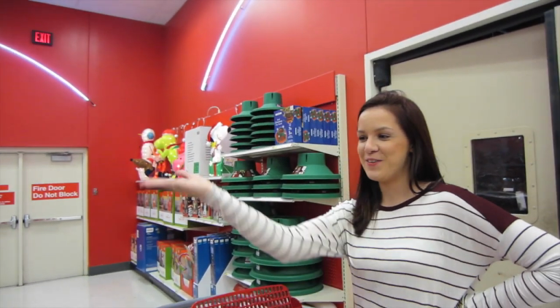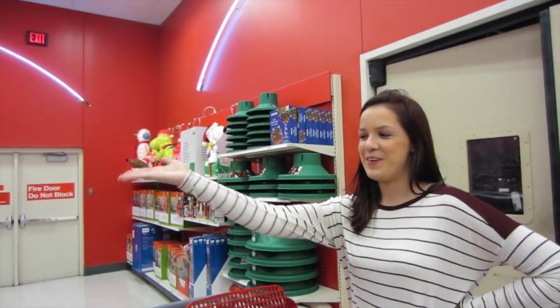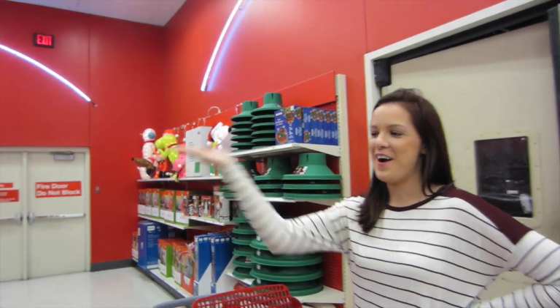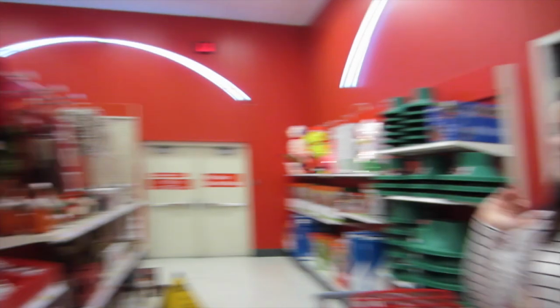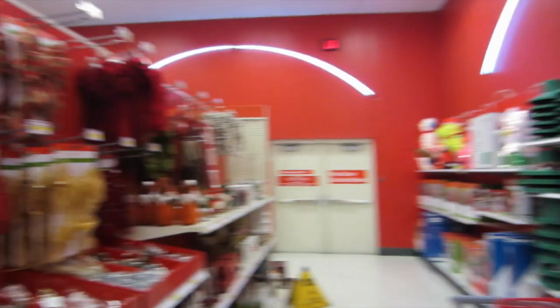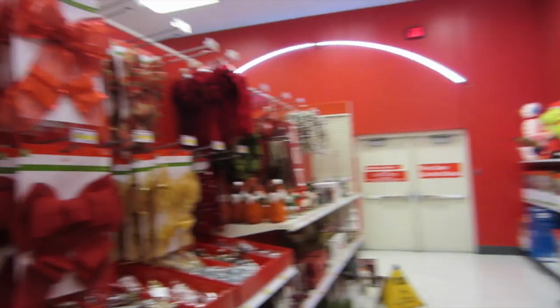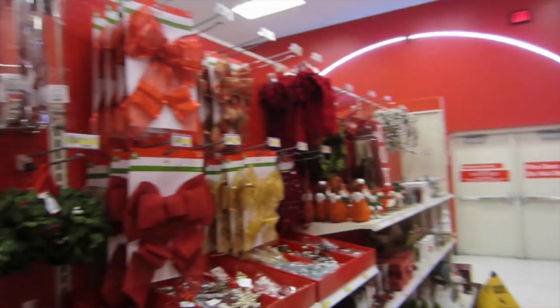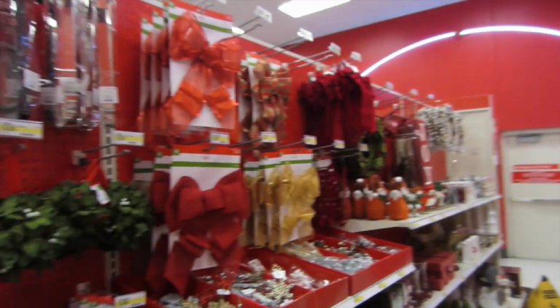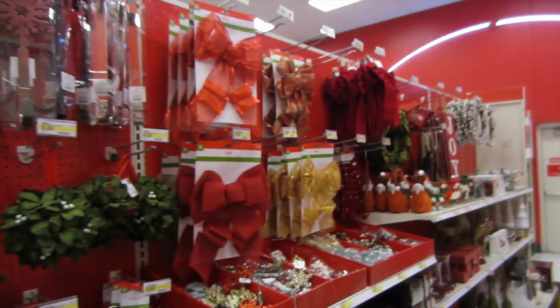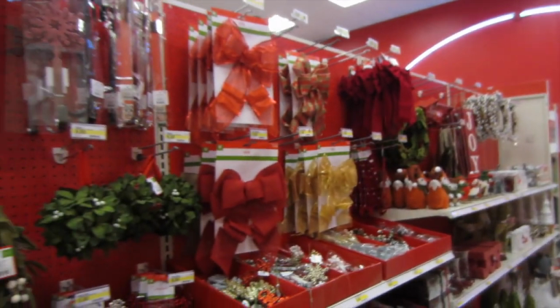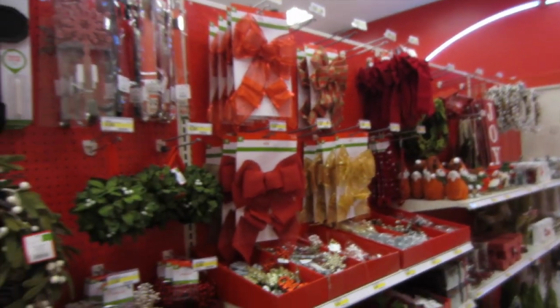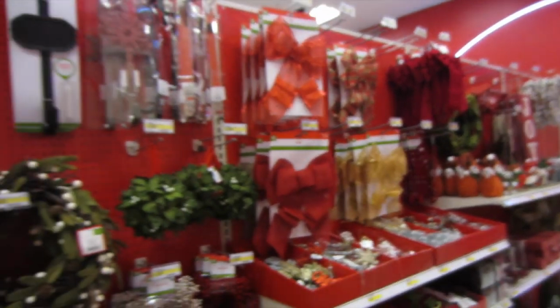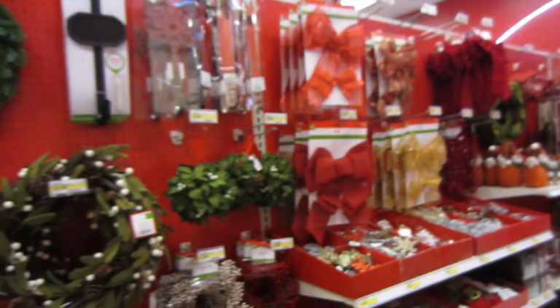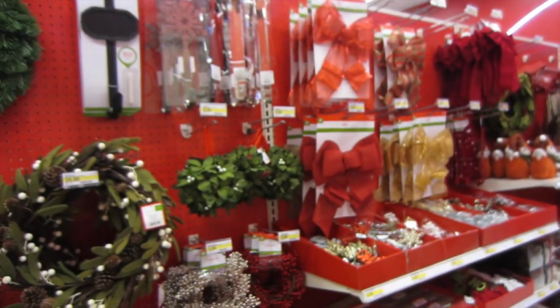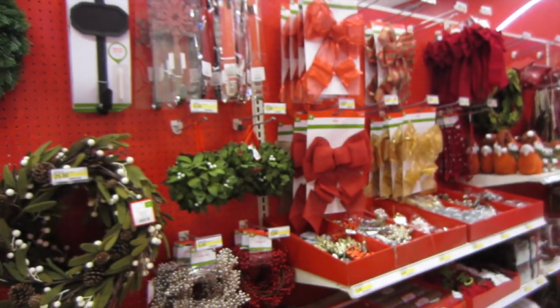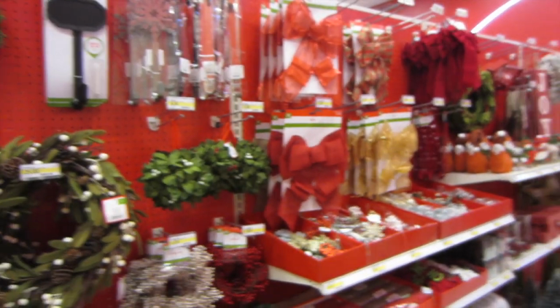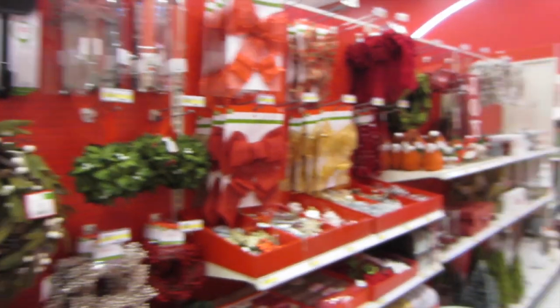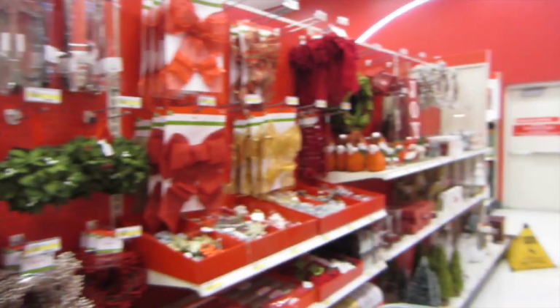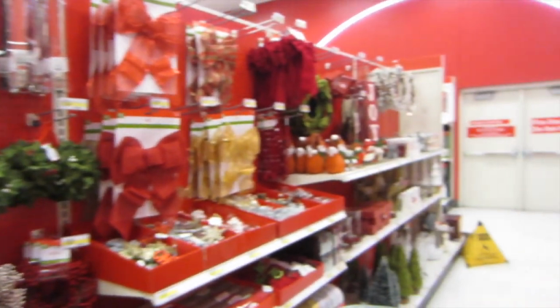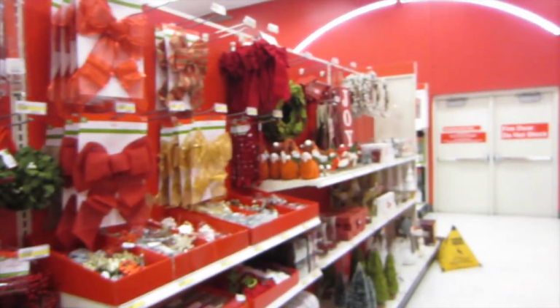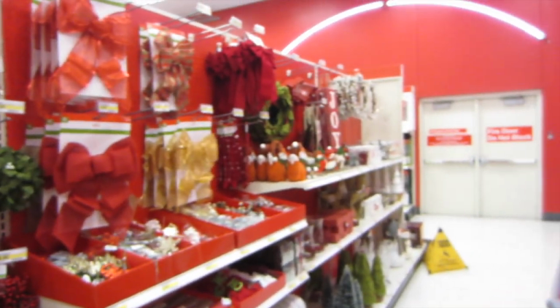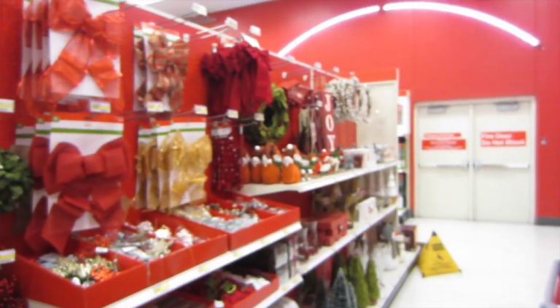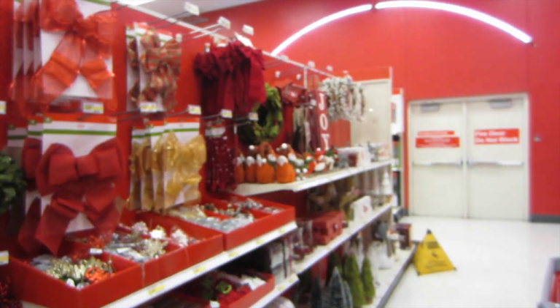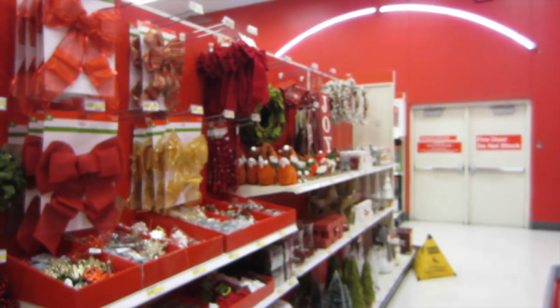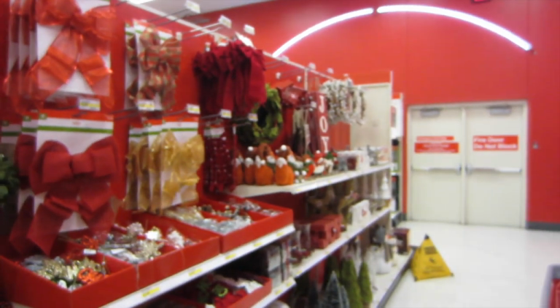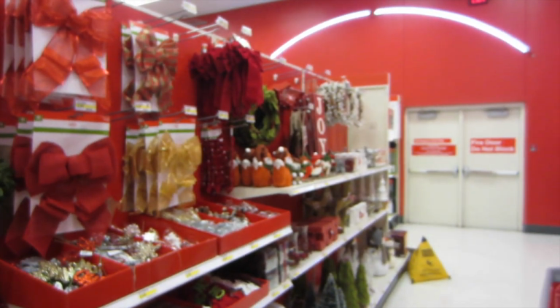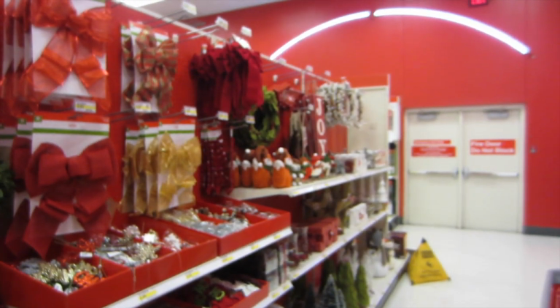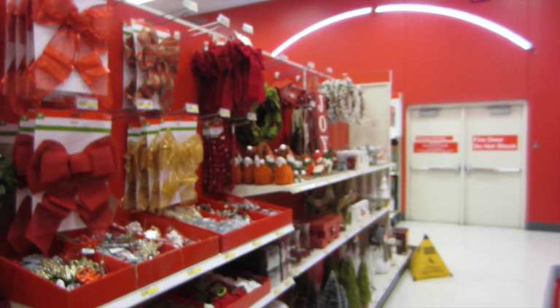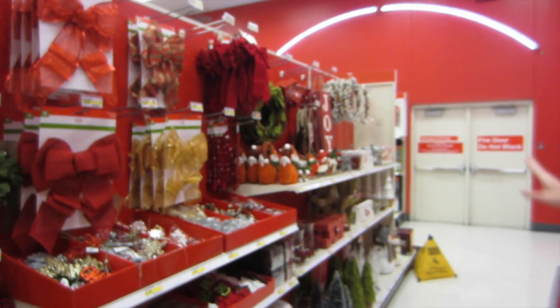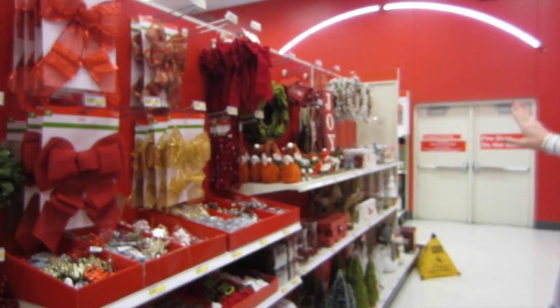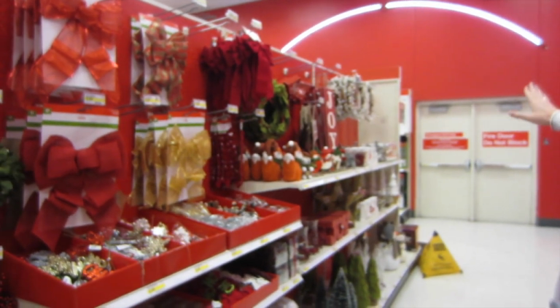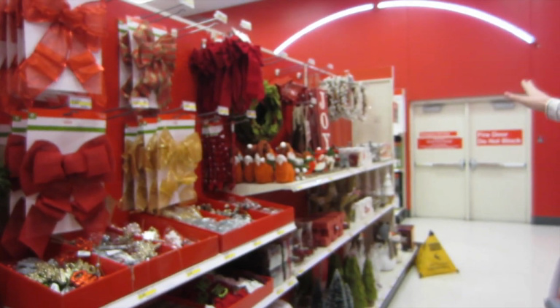Look where we are. Of course, we're in the Christmas section — the one aisle of Christmas that they have so far. But so far, so good.